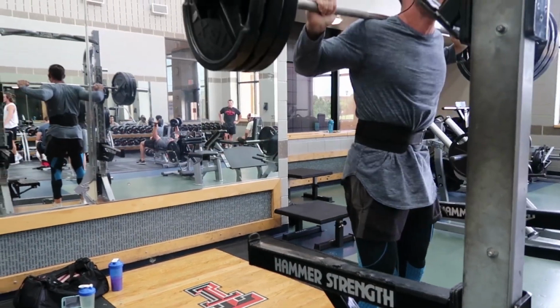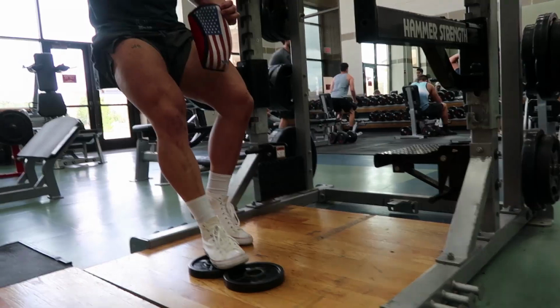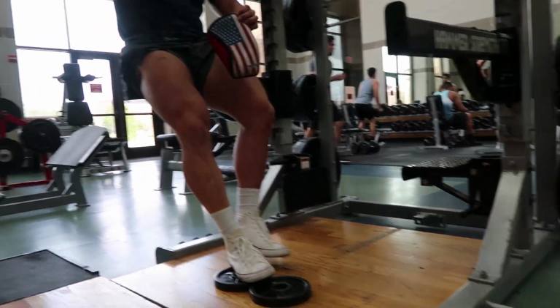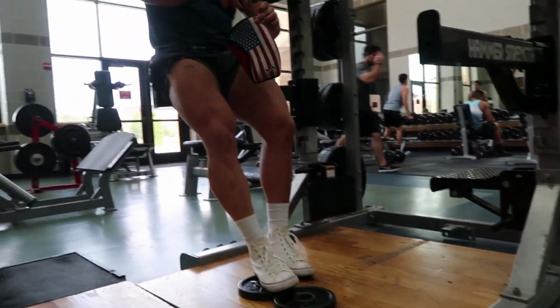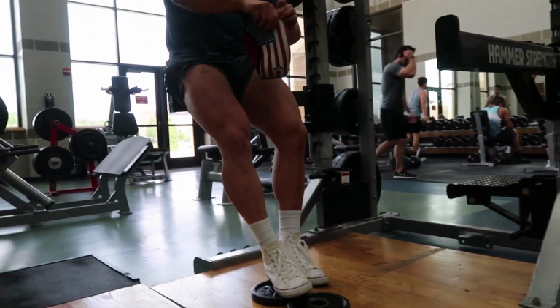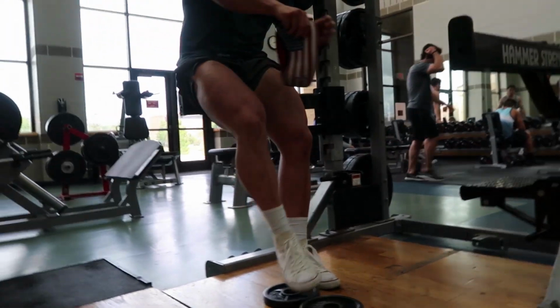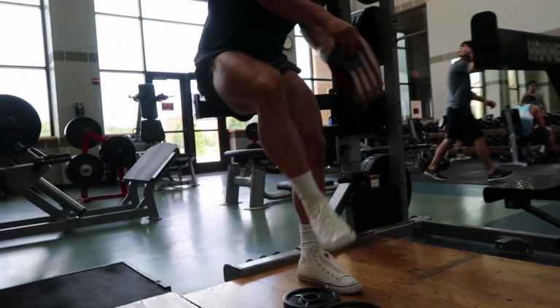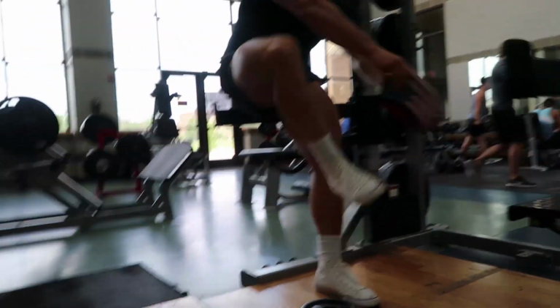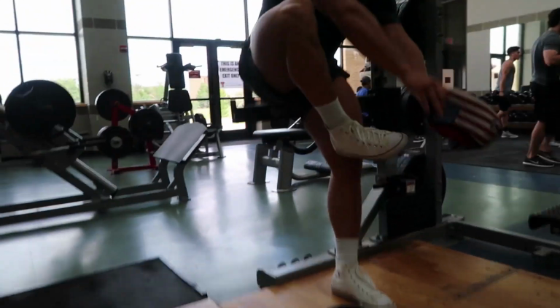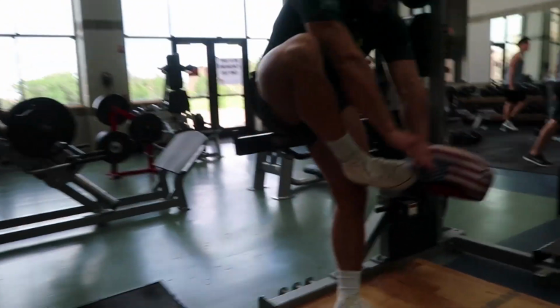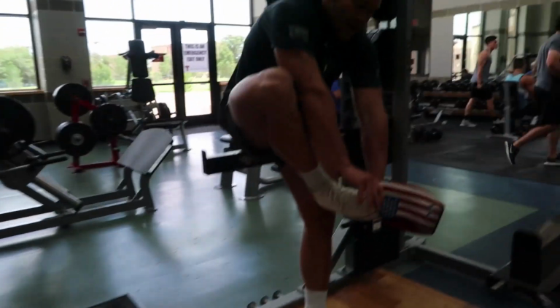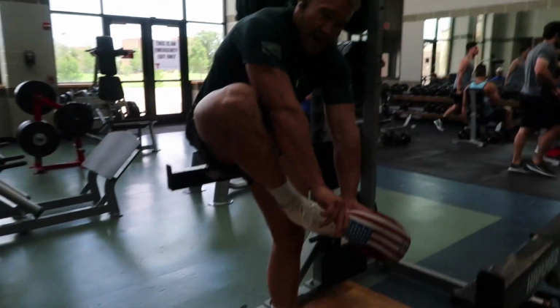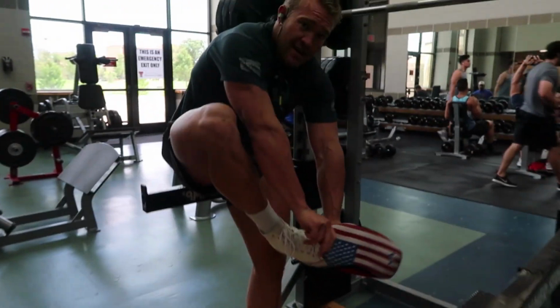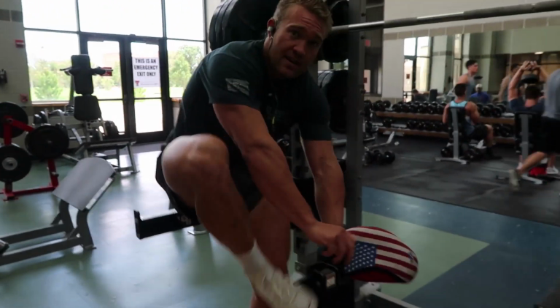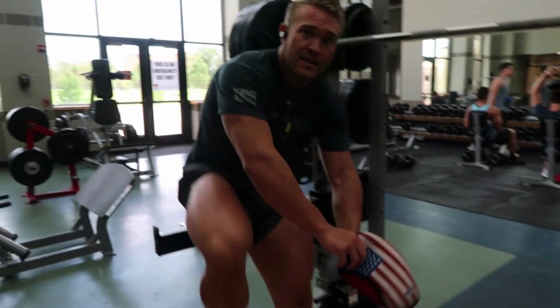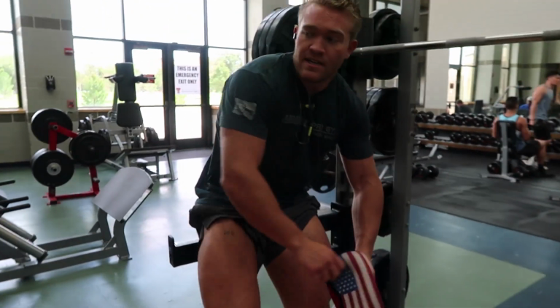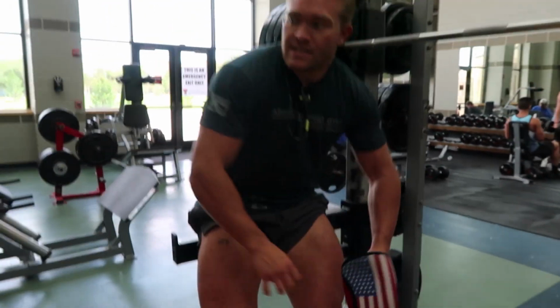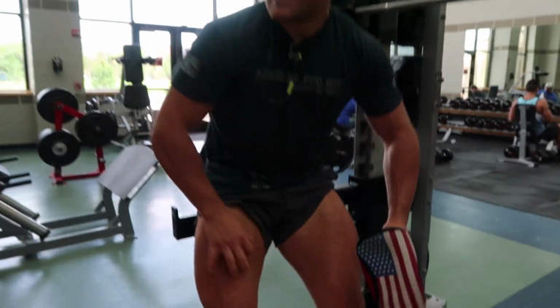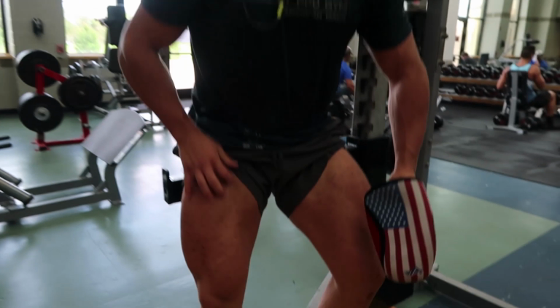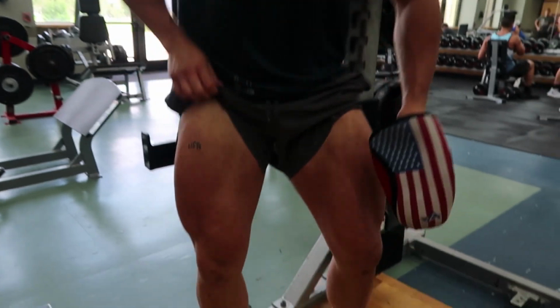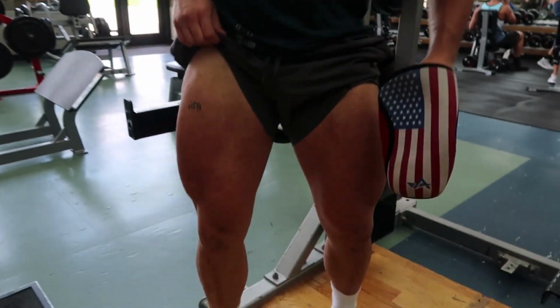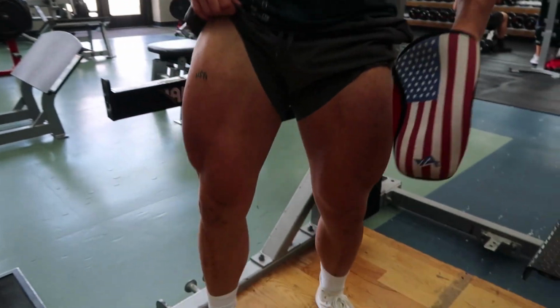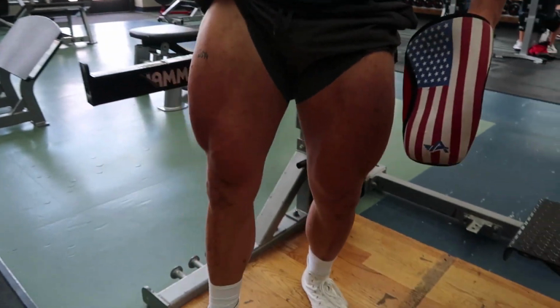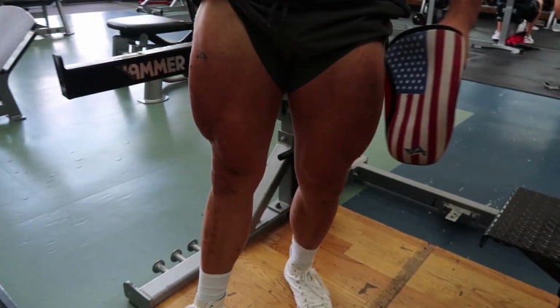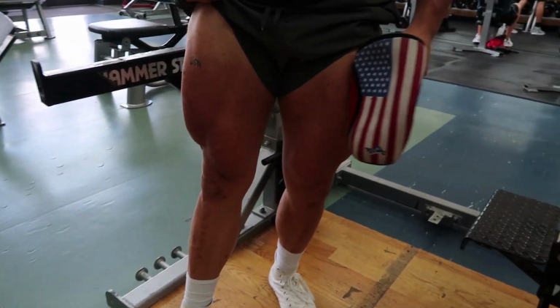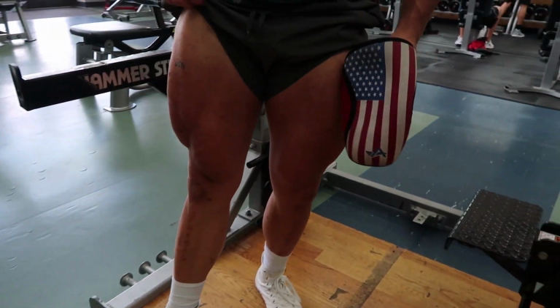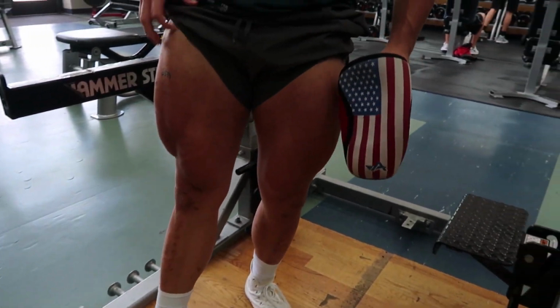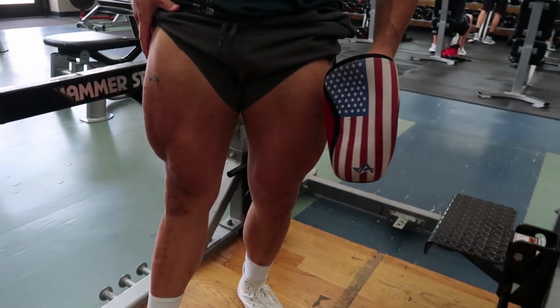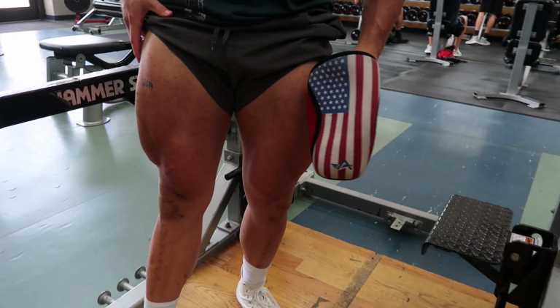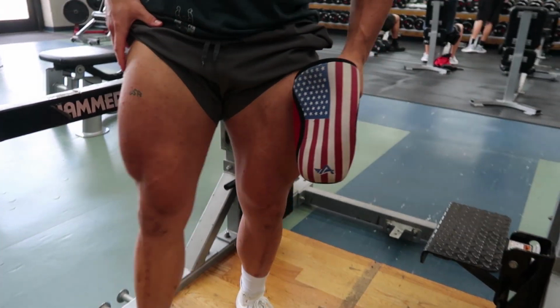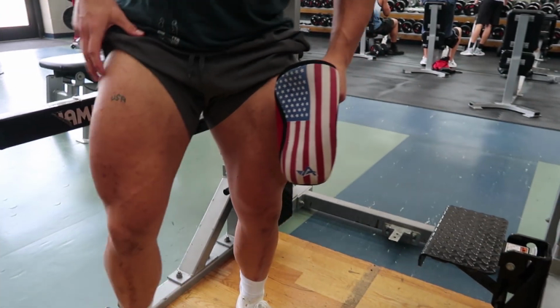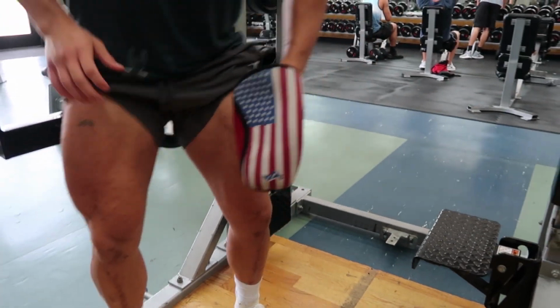Look at these quads — they're freaking stupid, dude.